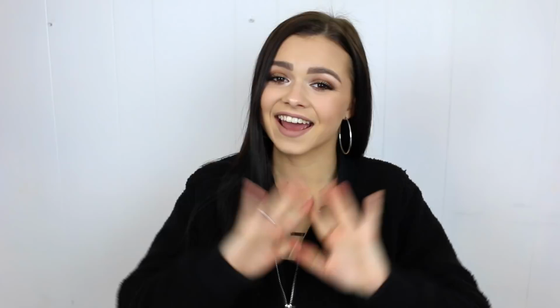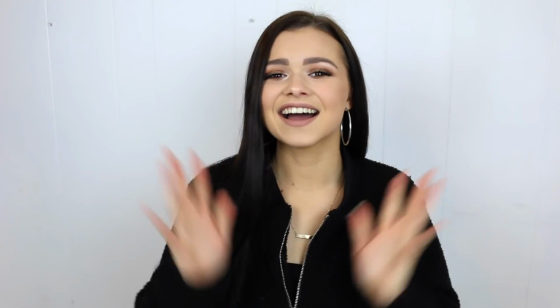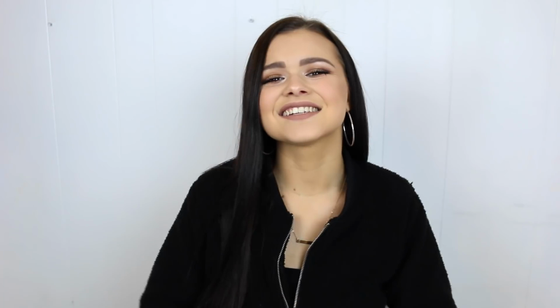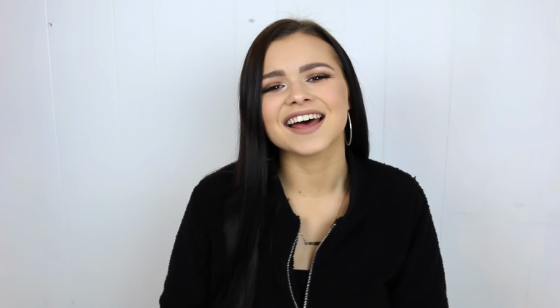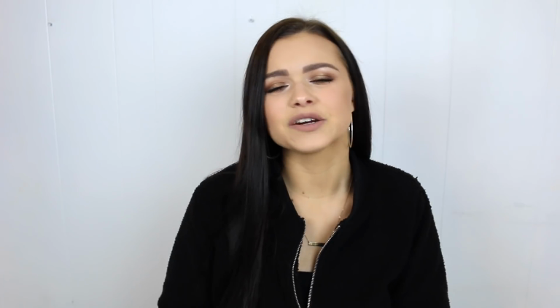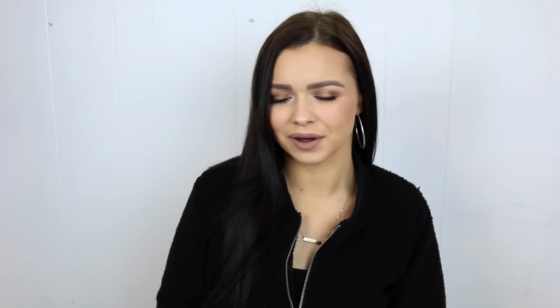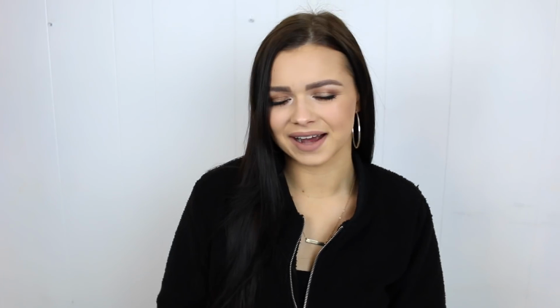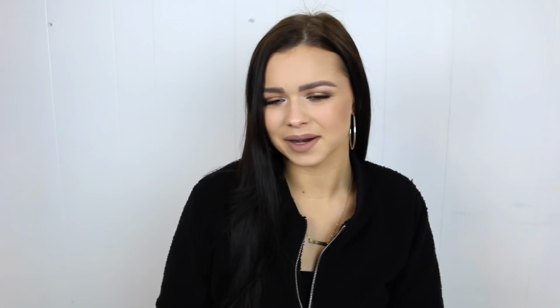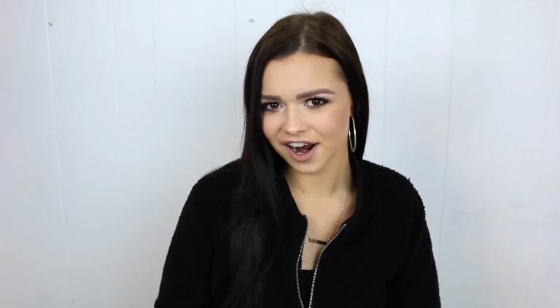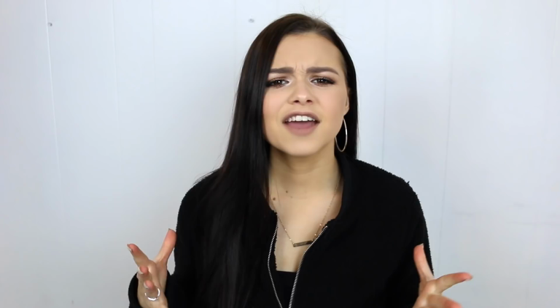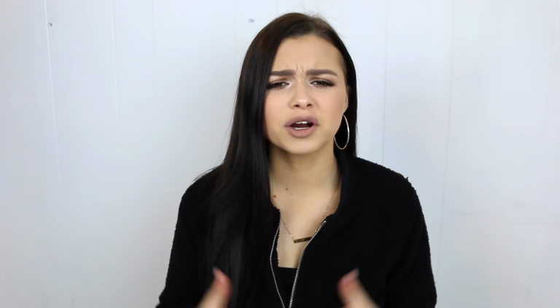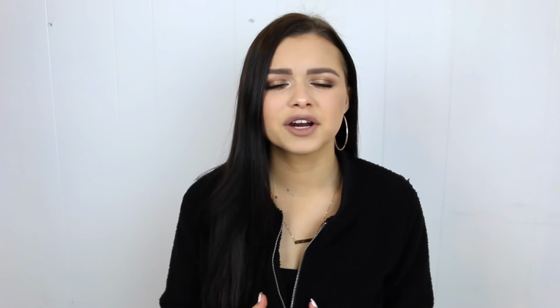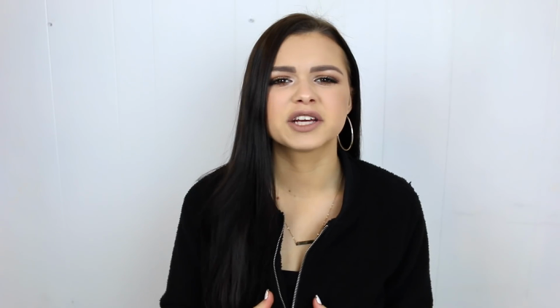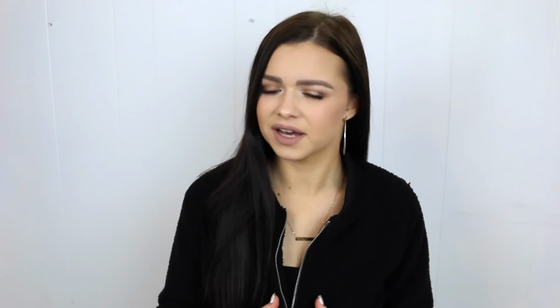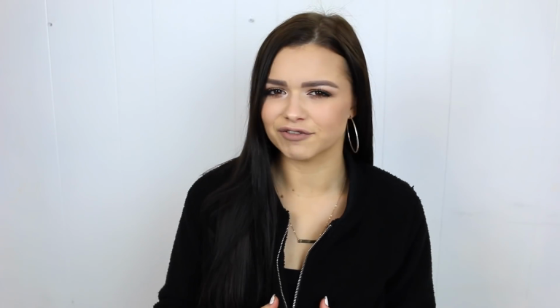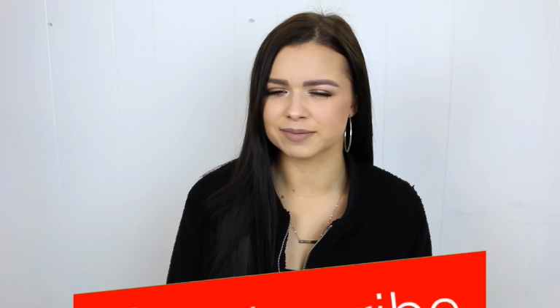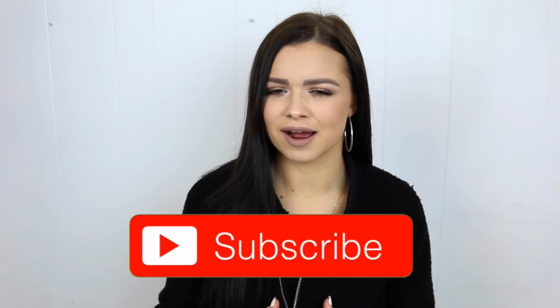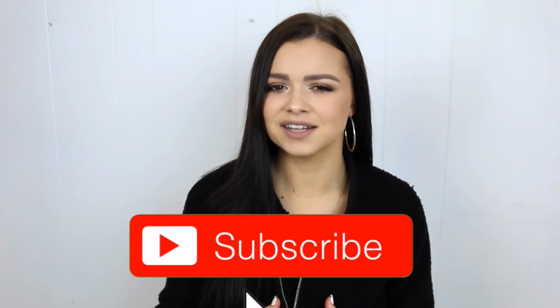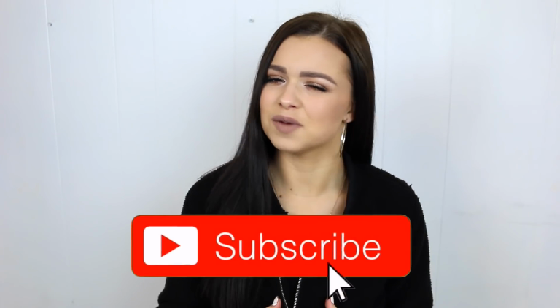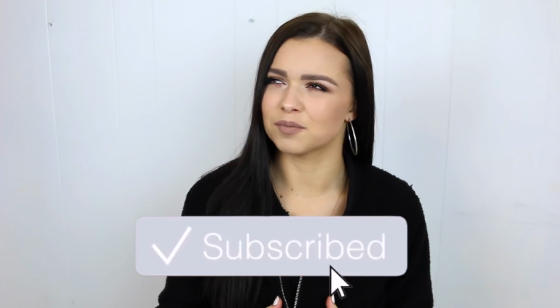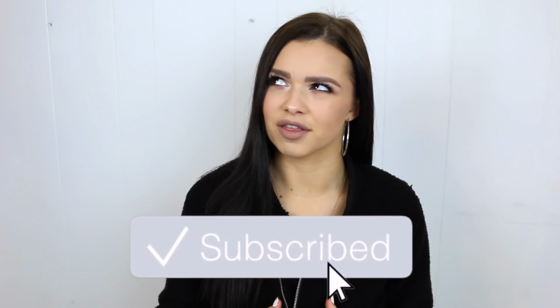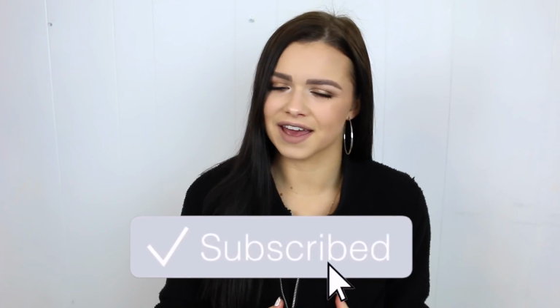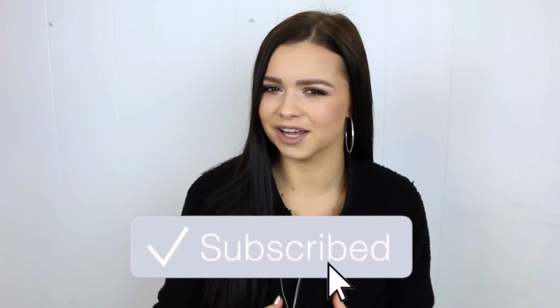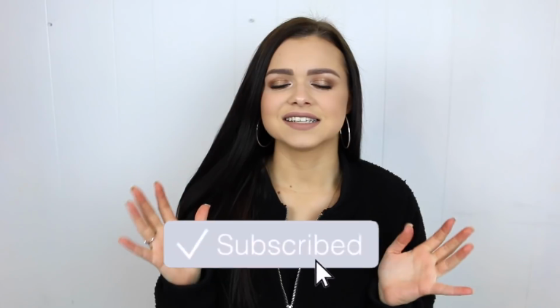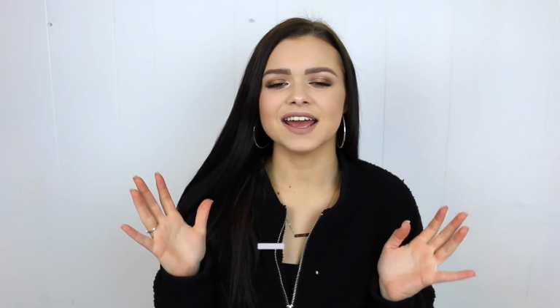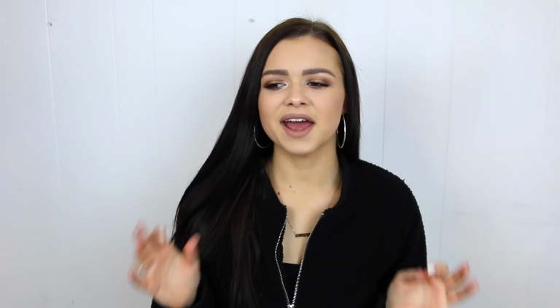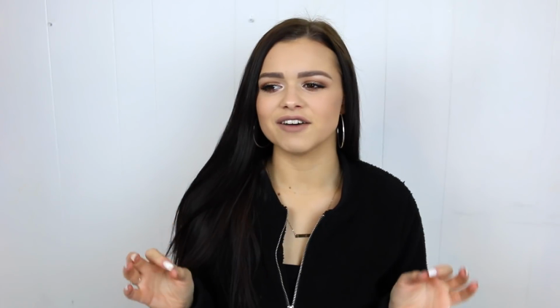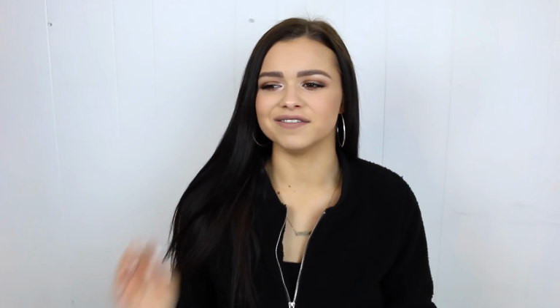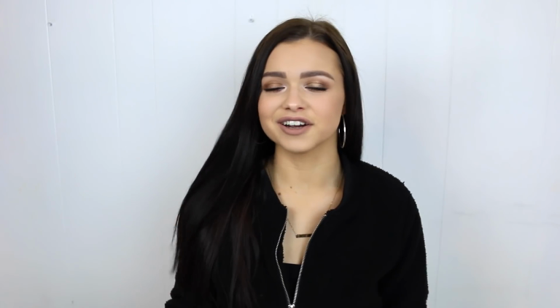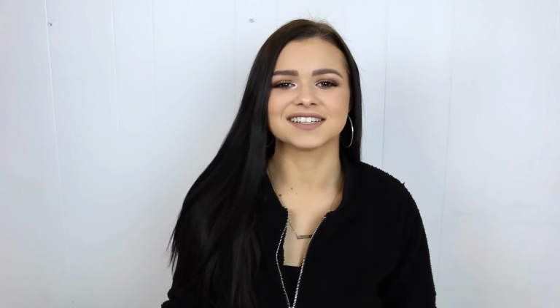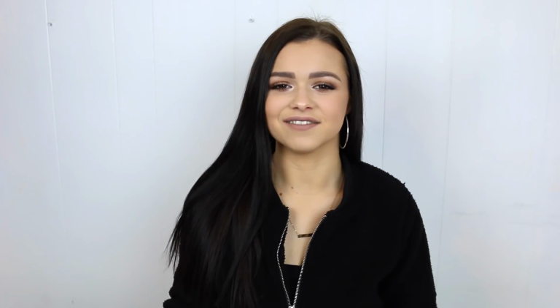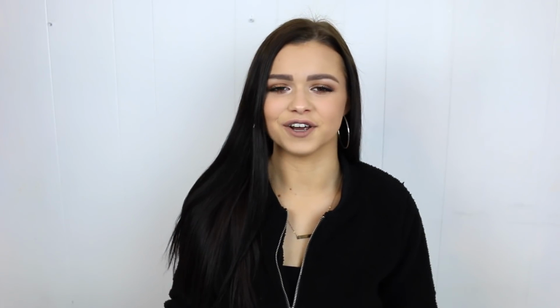Hey guys, it's Alyssa and welcome back to my channel. If you are new here, make sure you hit that red subscribe button so you become a part of the family.